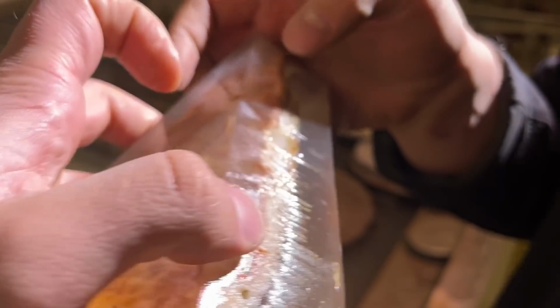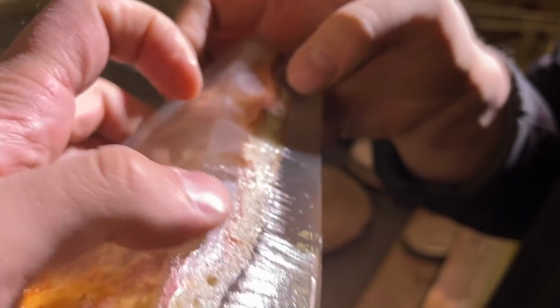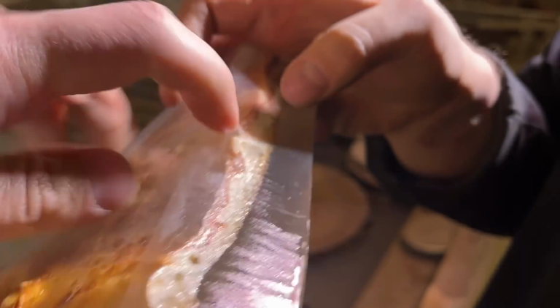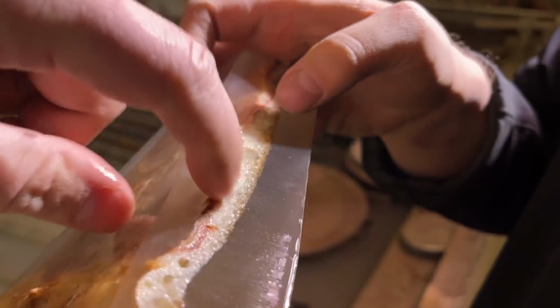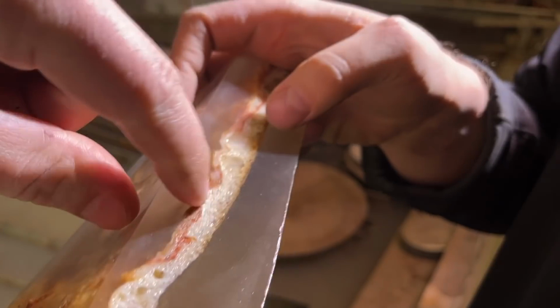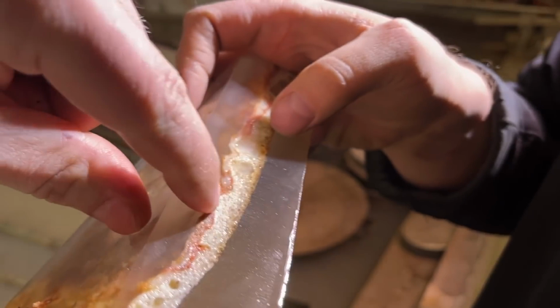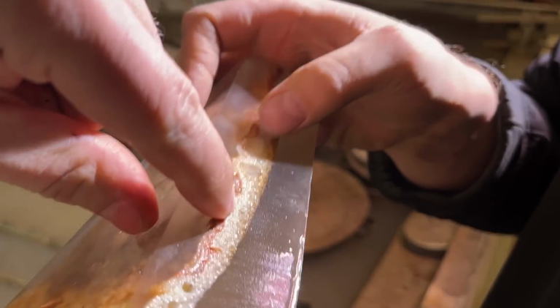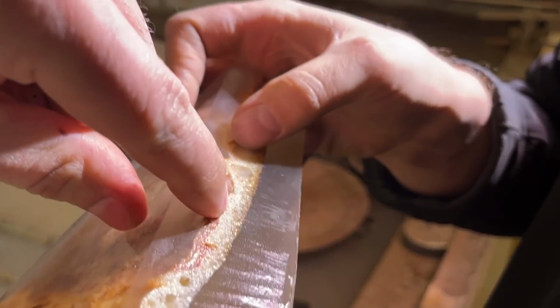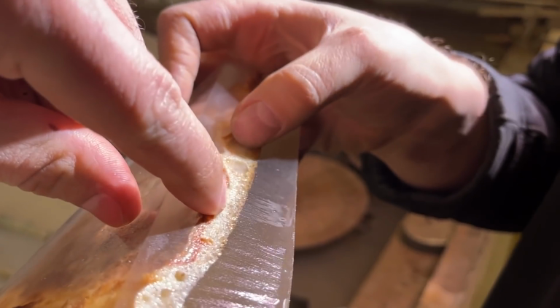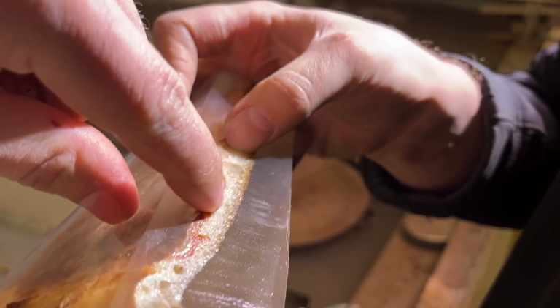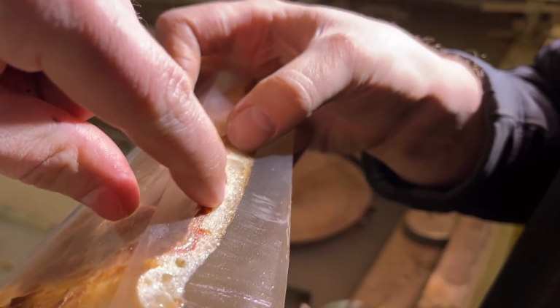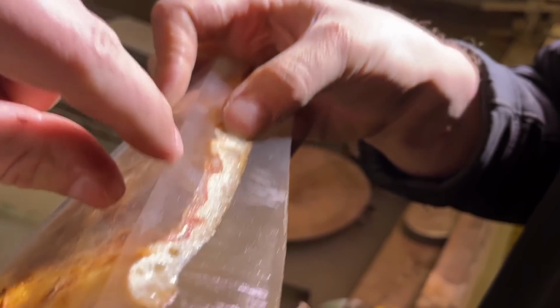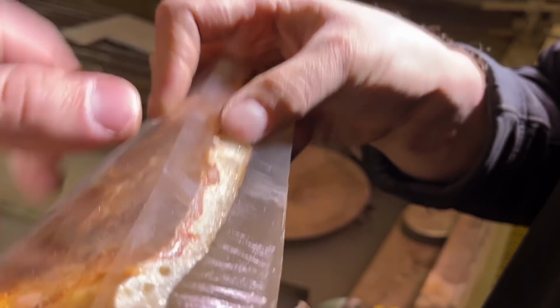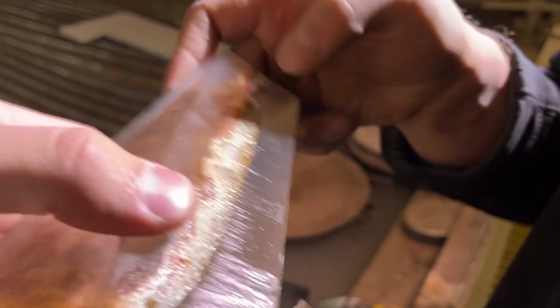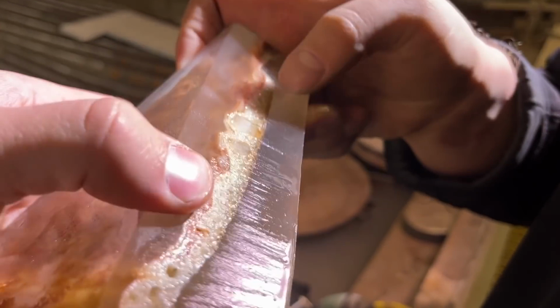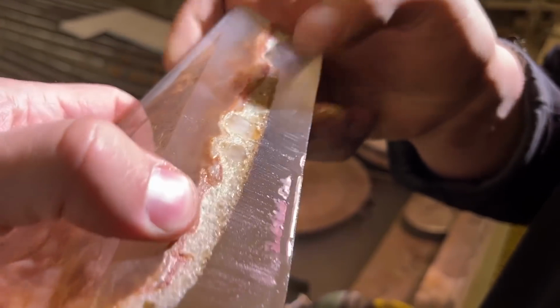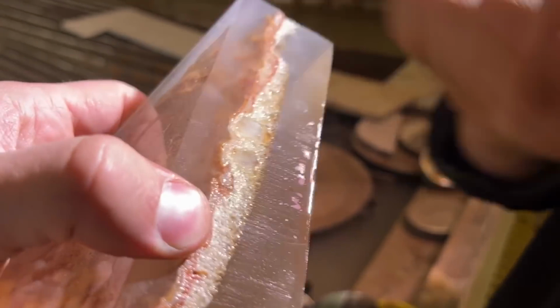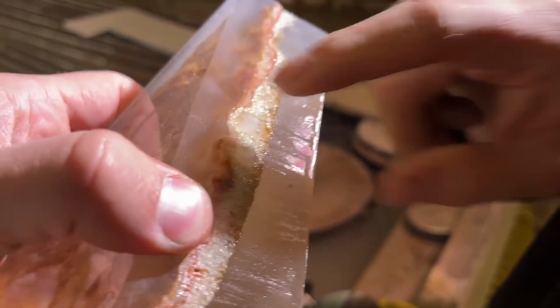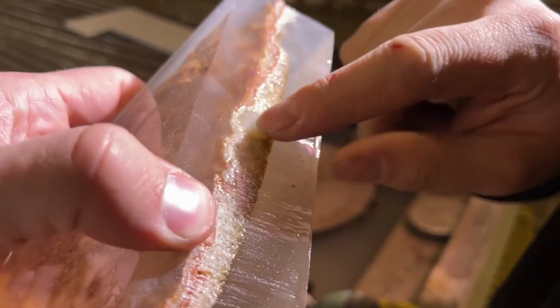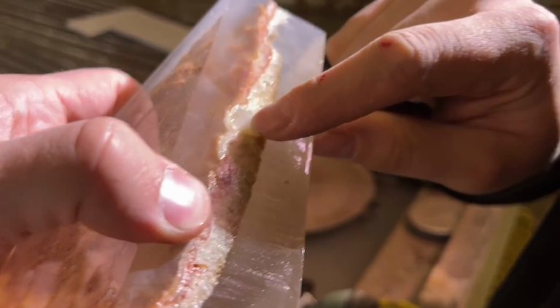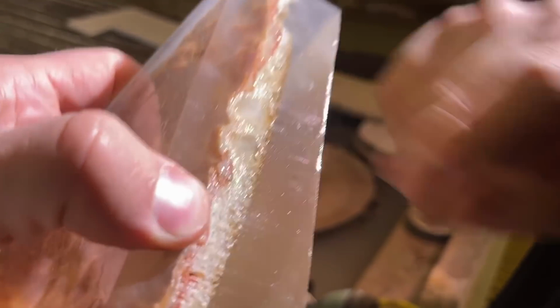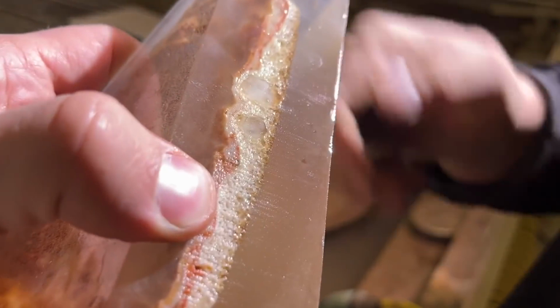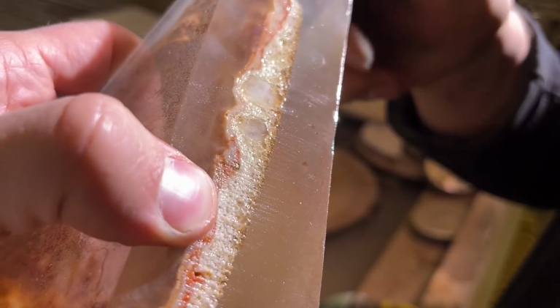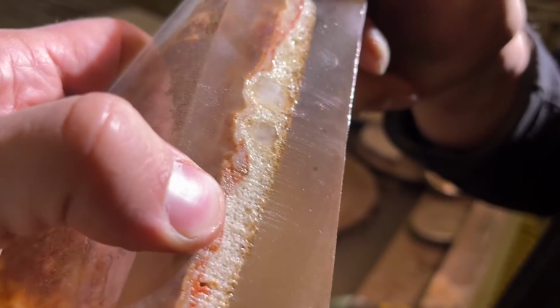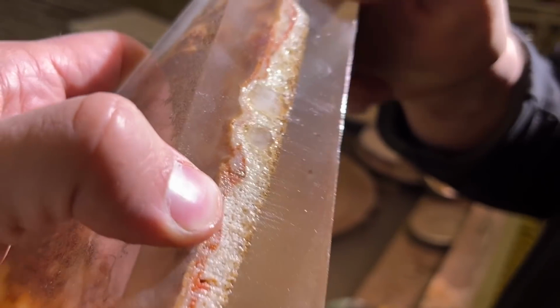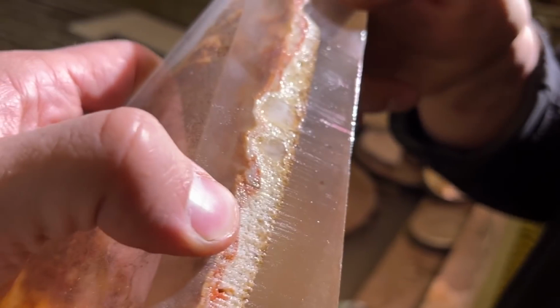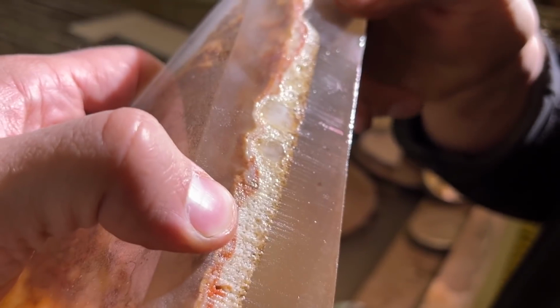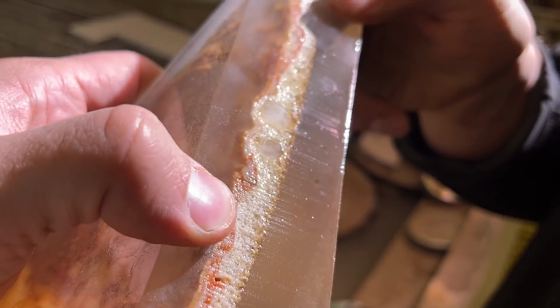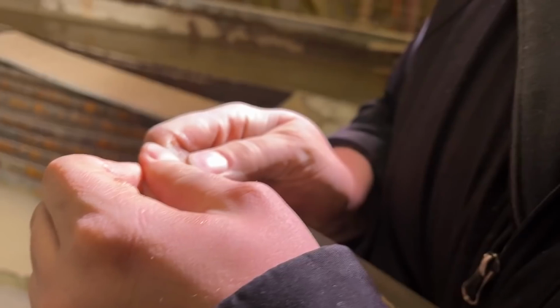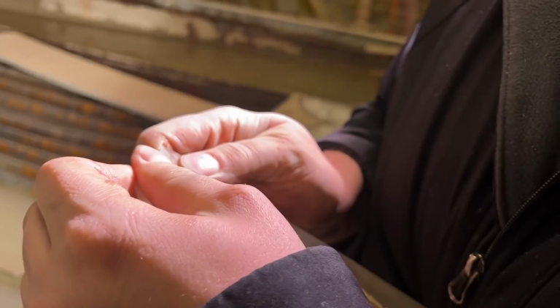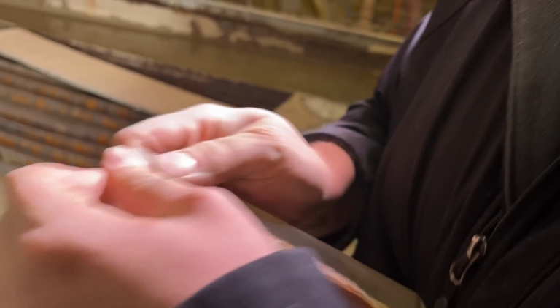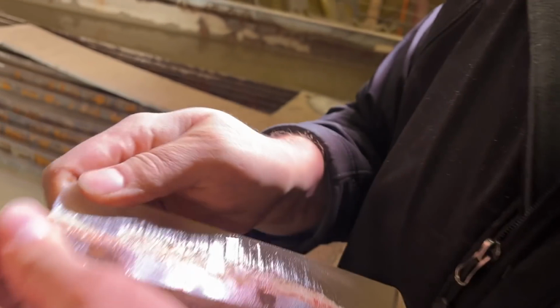It feels spongy right there. Yeah, but it's also resiny. Like, that is resin in the pizza. It's peeling.